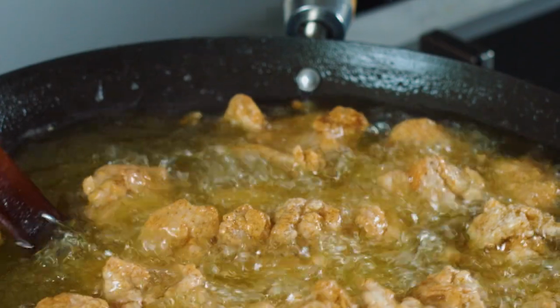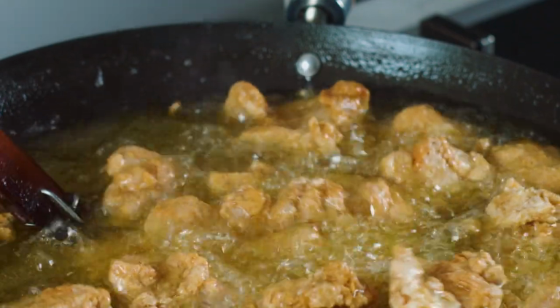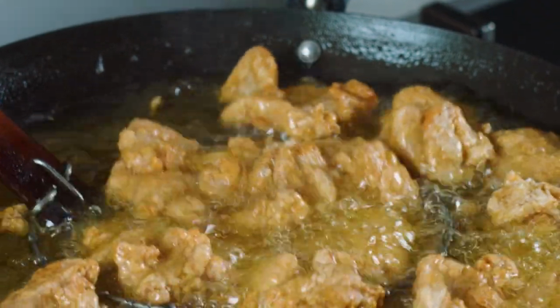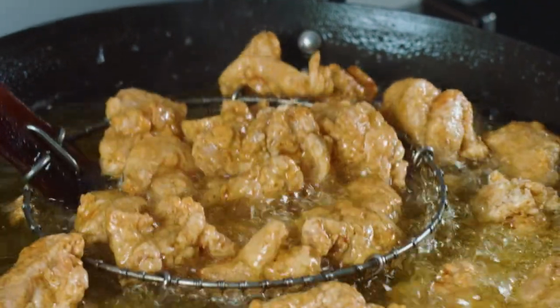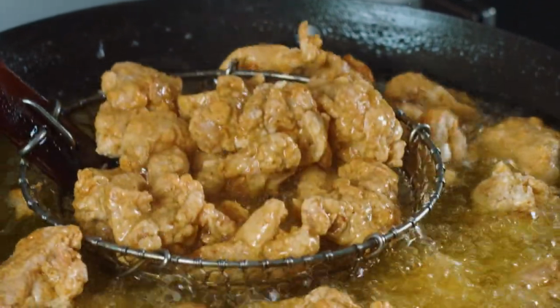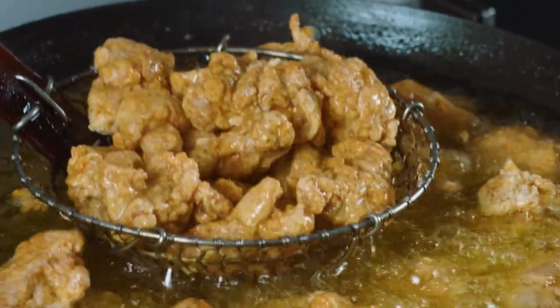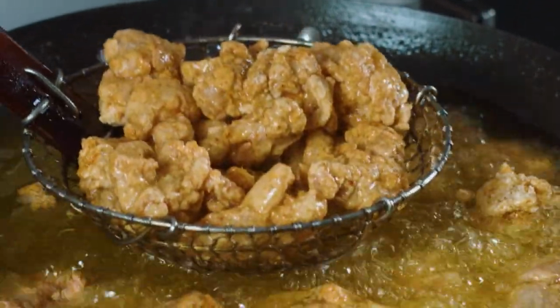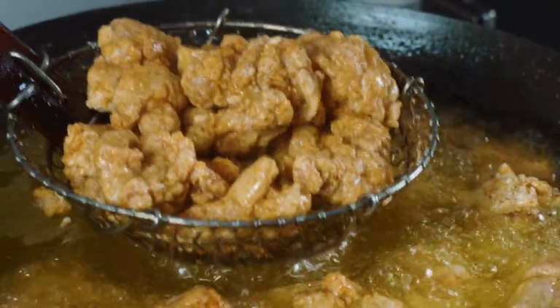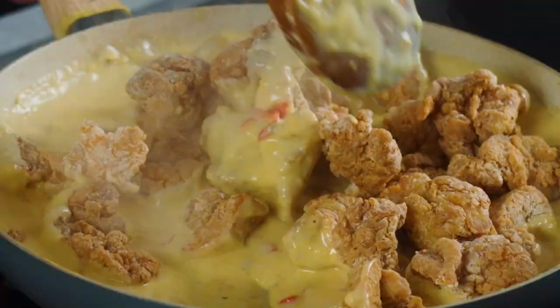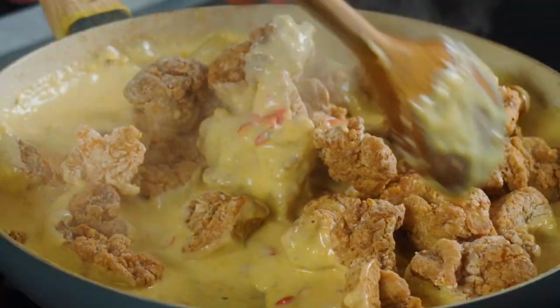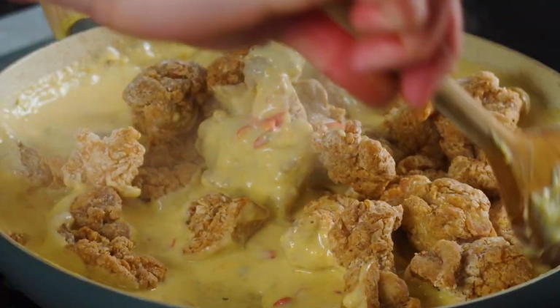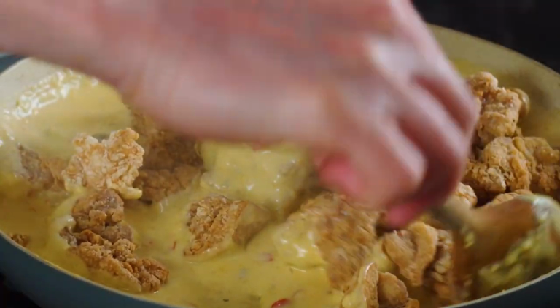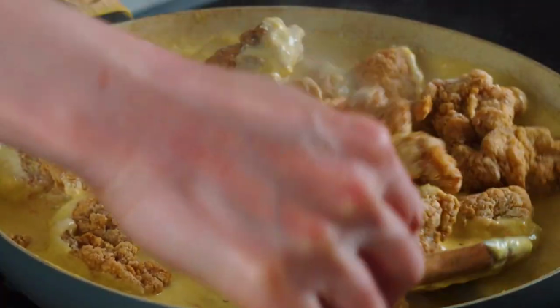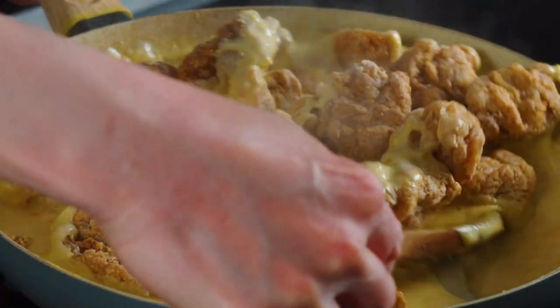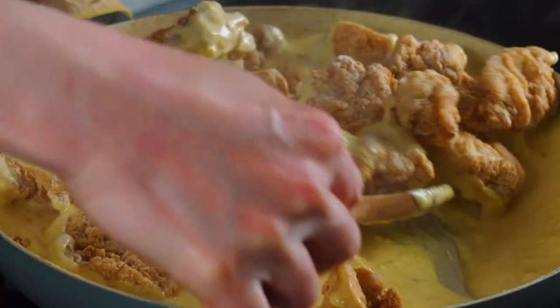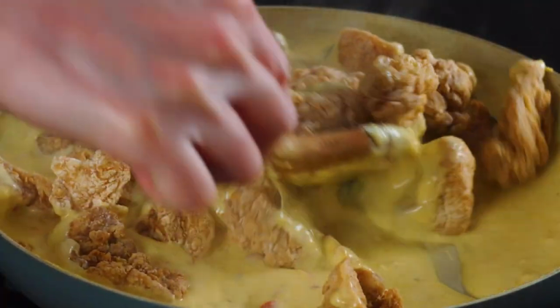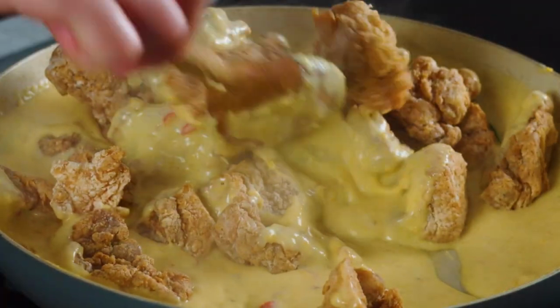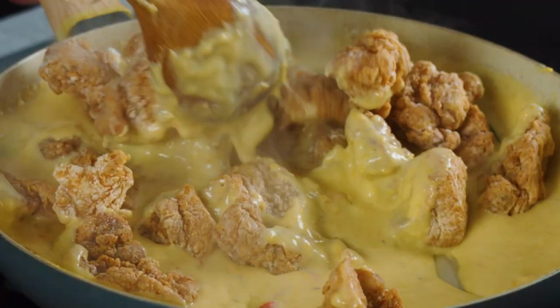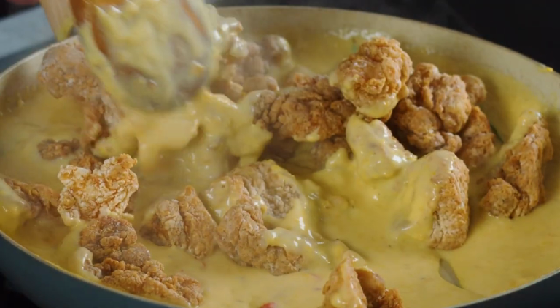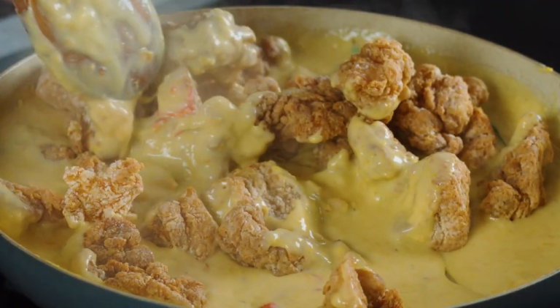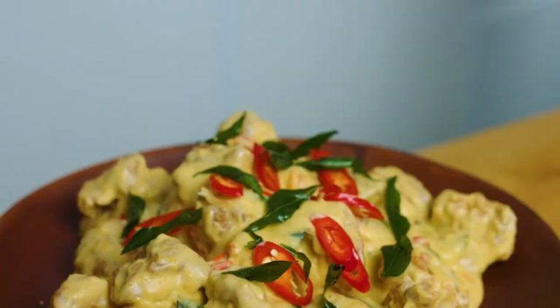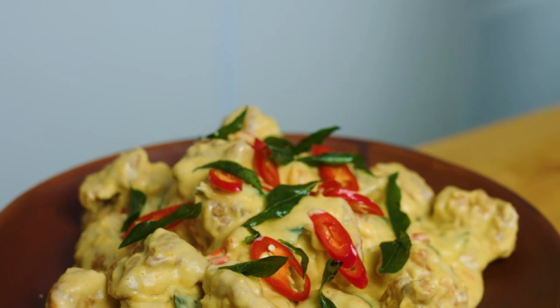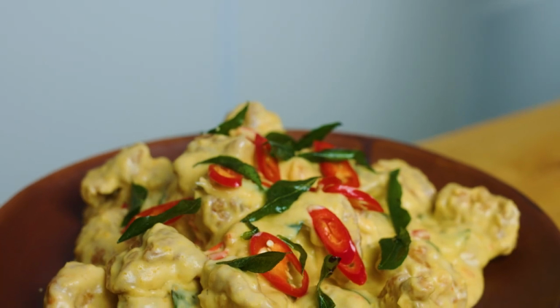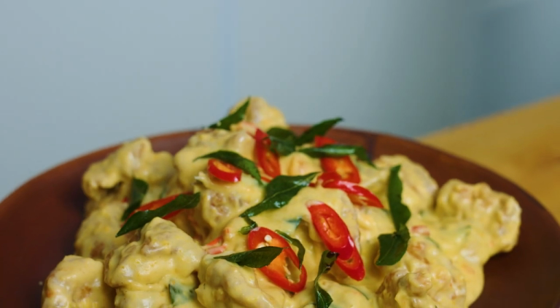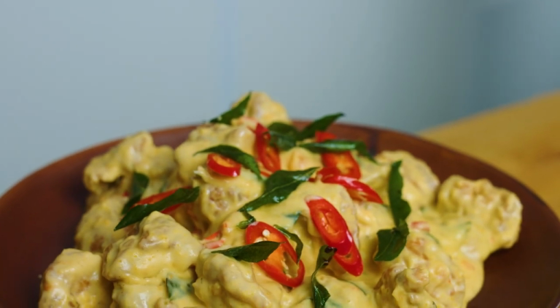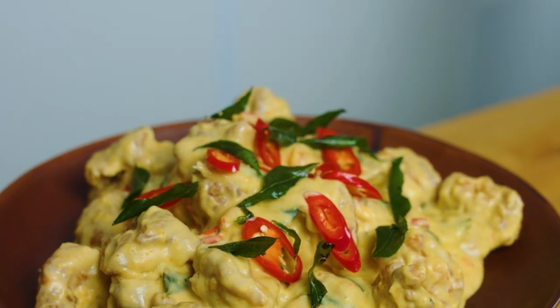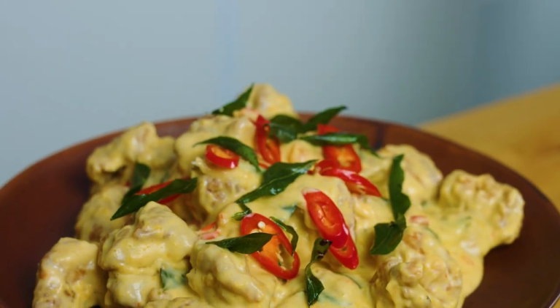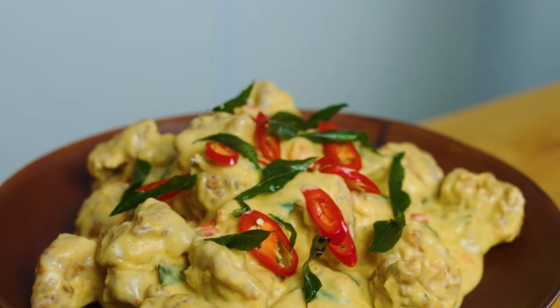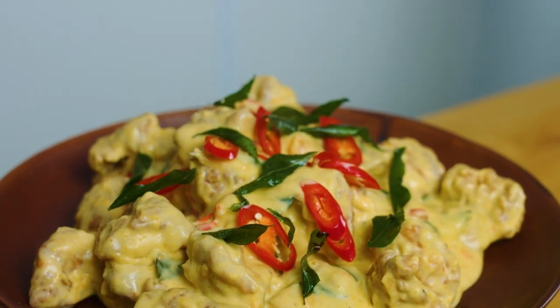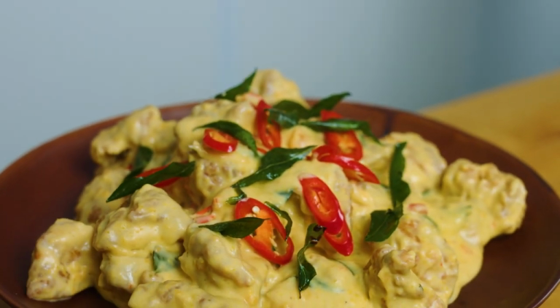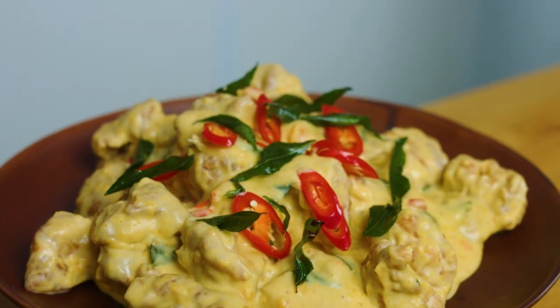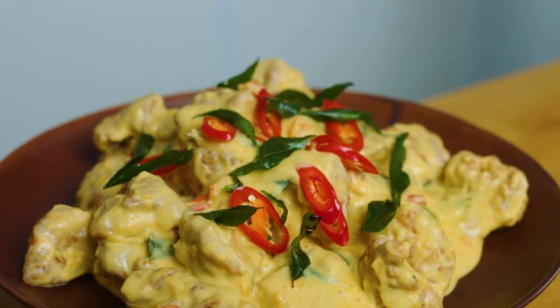This is creamy, crispy, spicy, deep-fried chicken. These are my salted egg chicken nuggets.